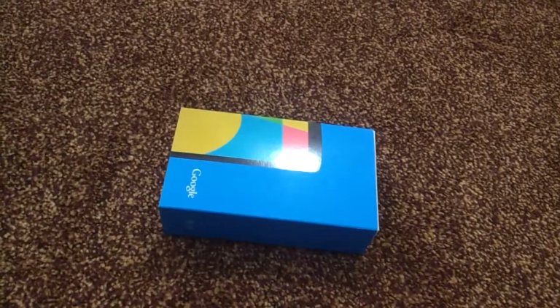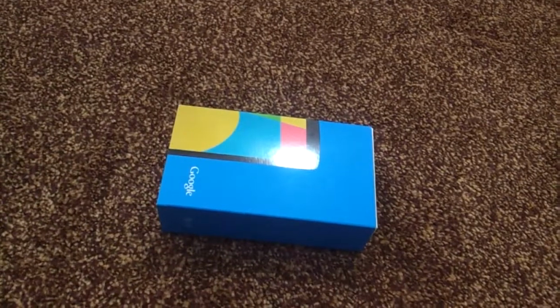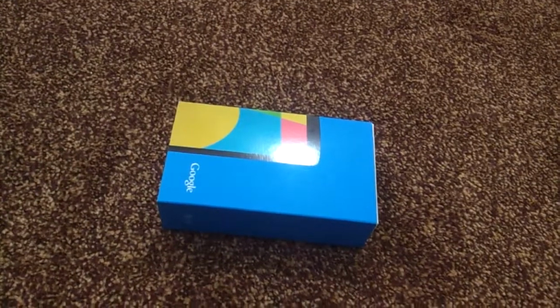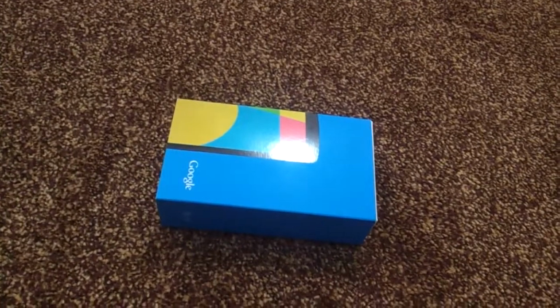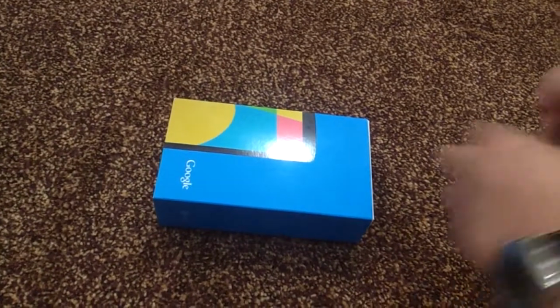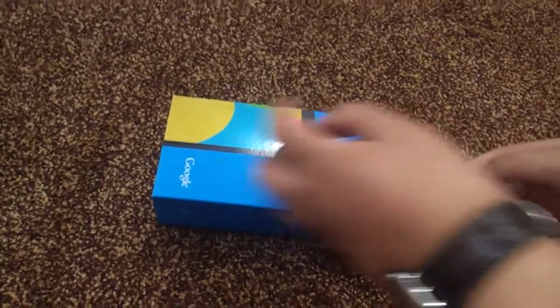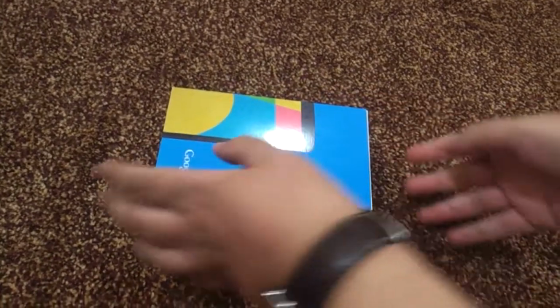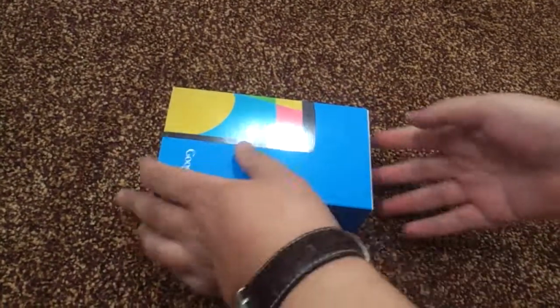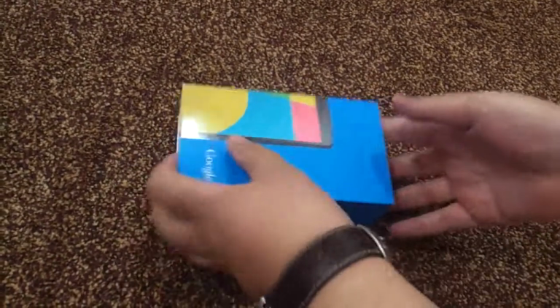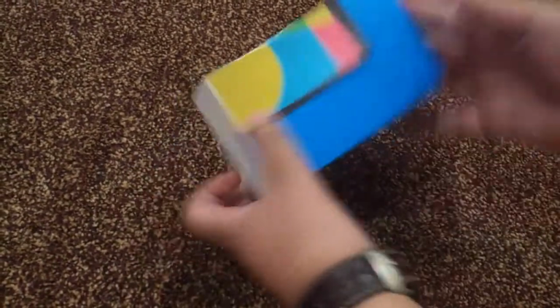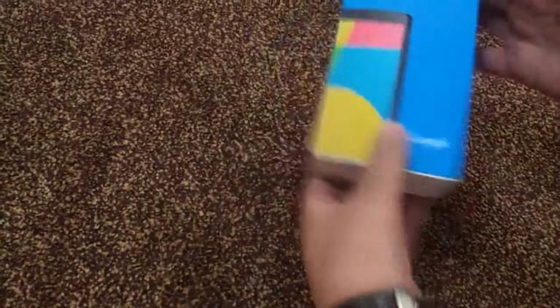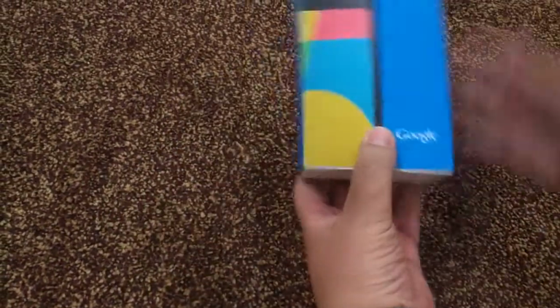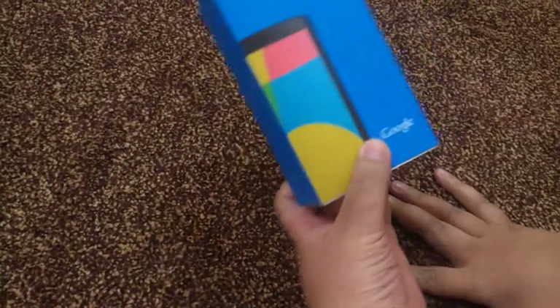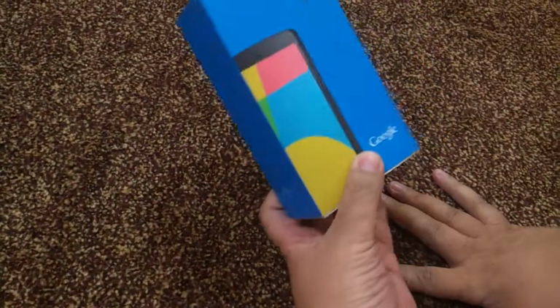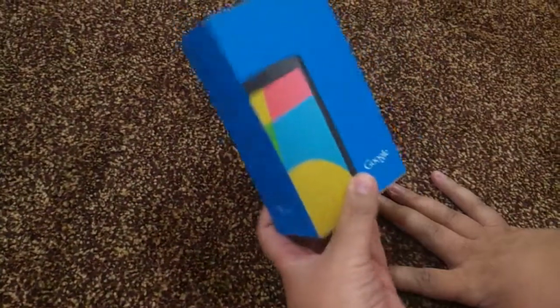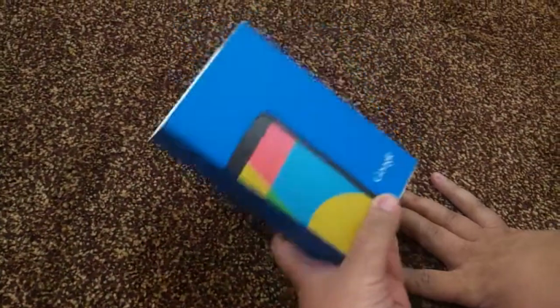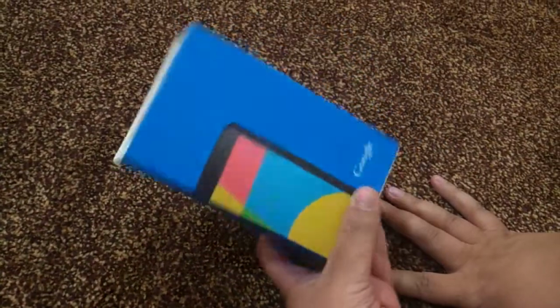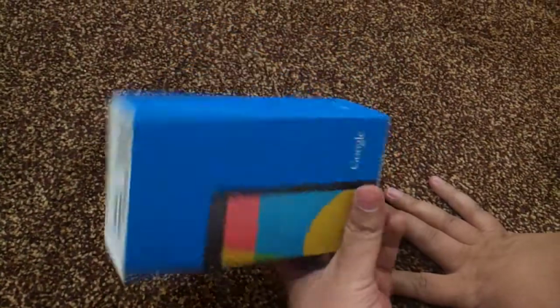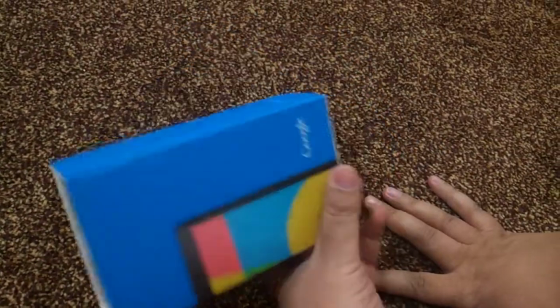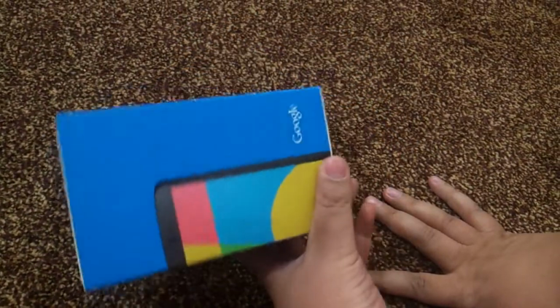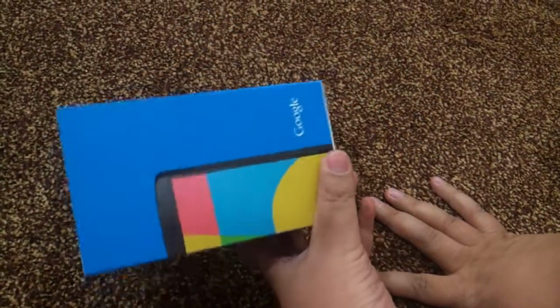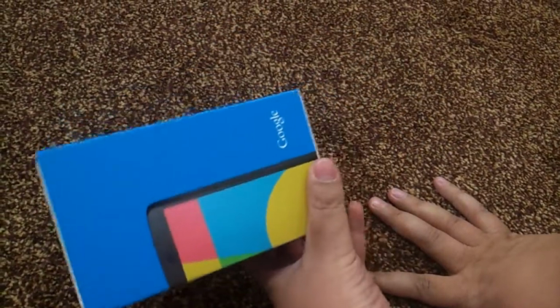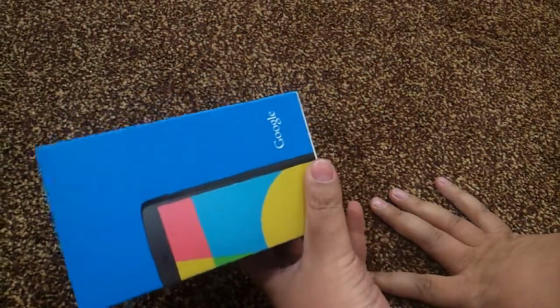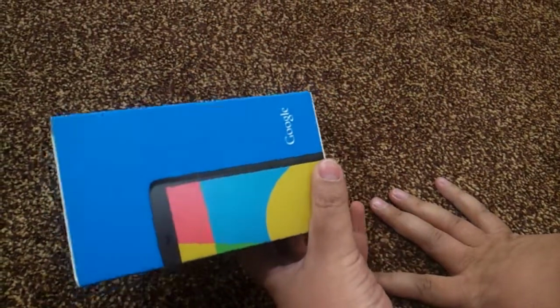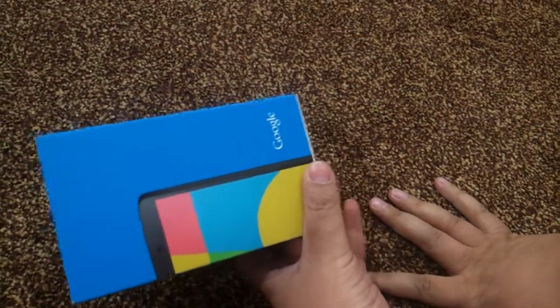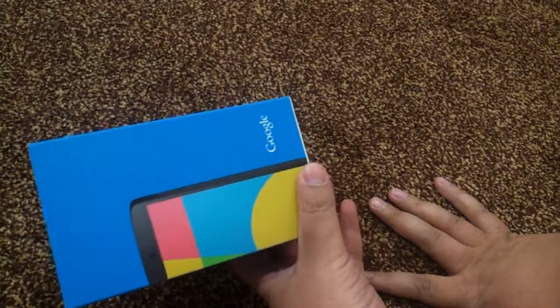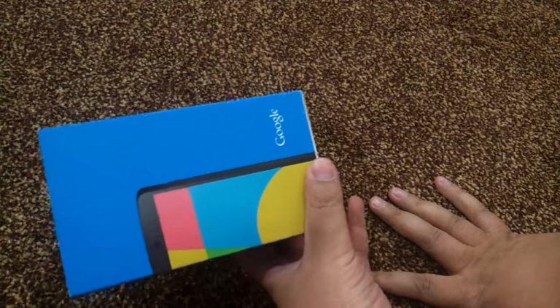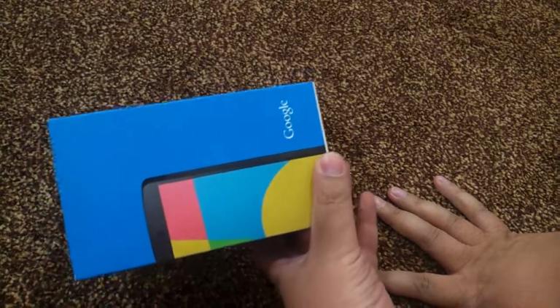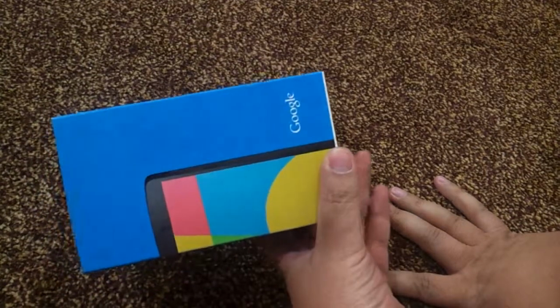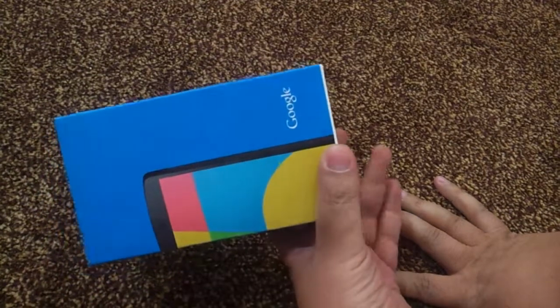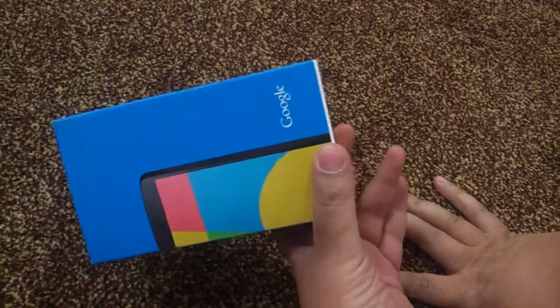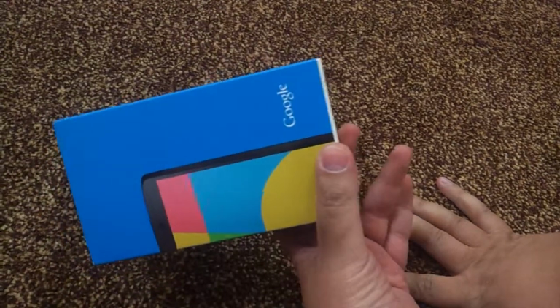Hello YouTube, today we'll do an unboxing for the Google Nexus 5.